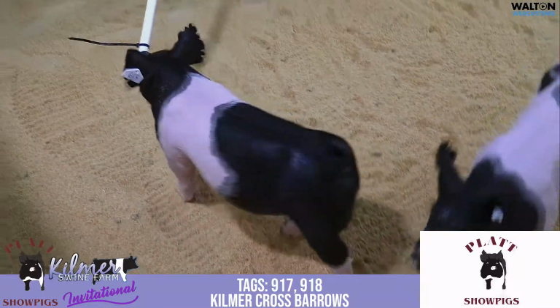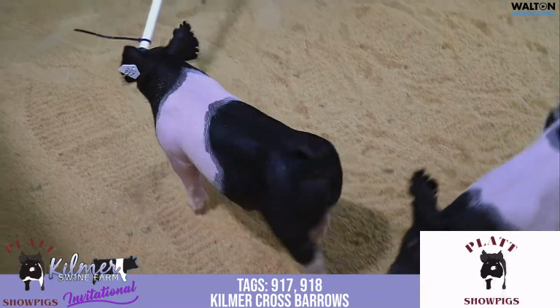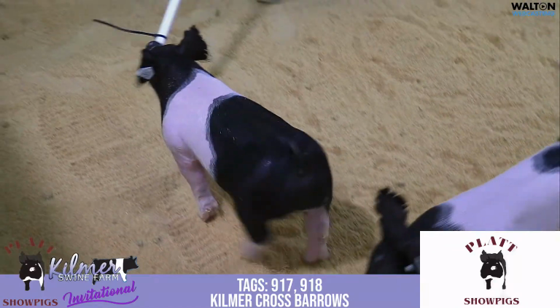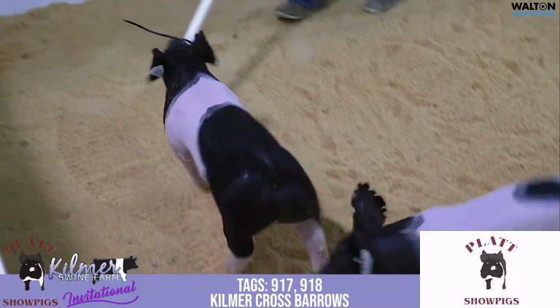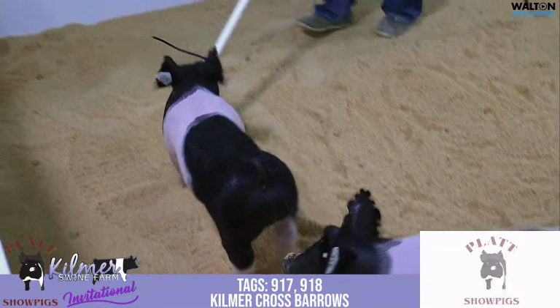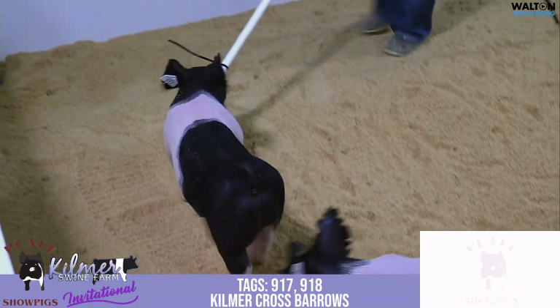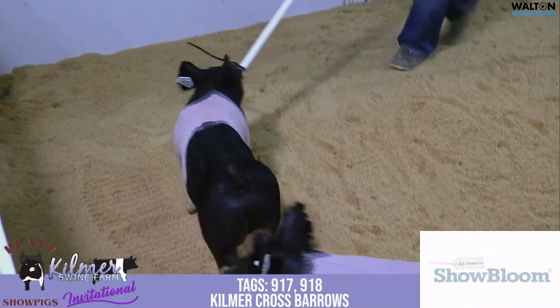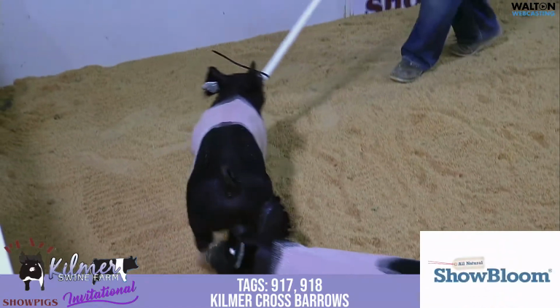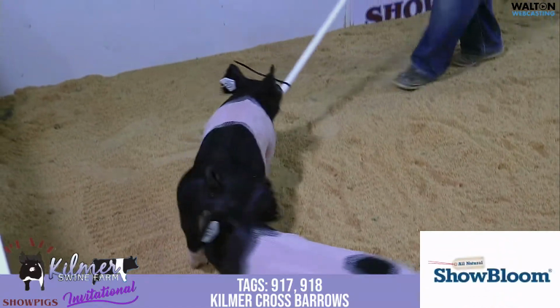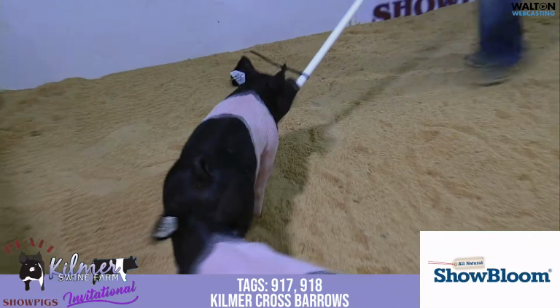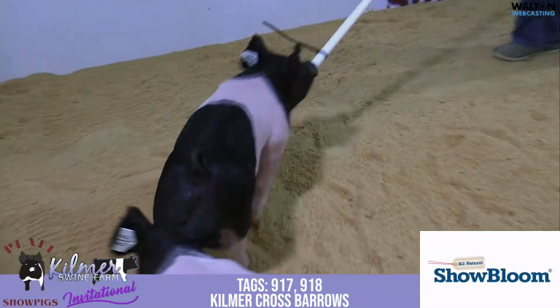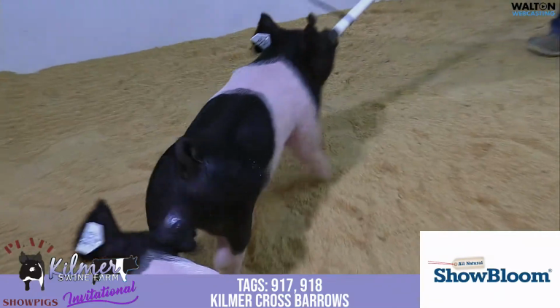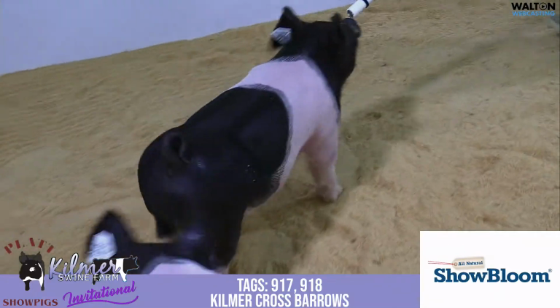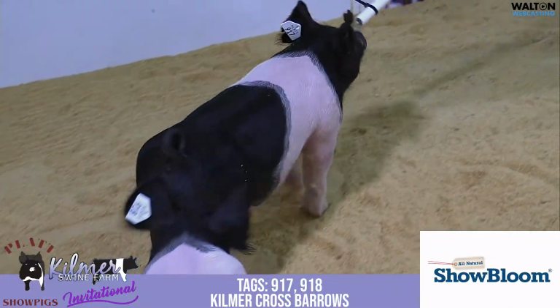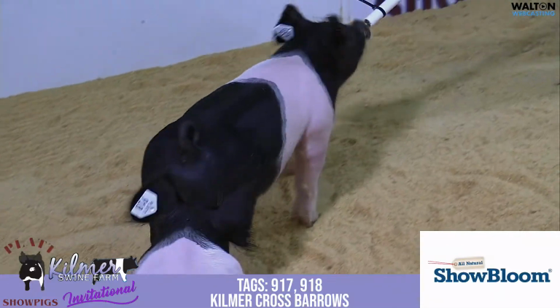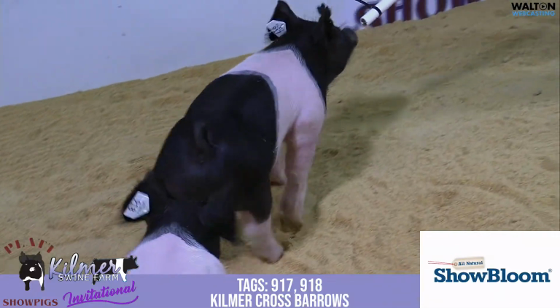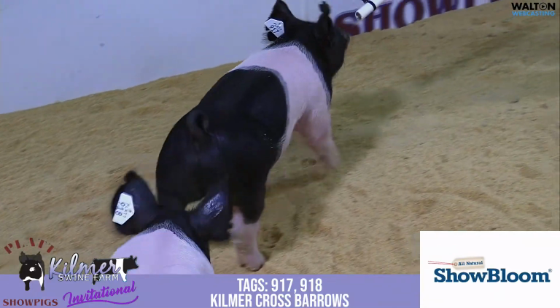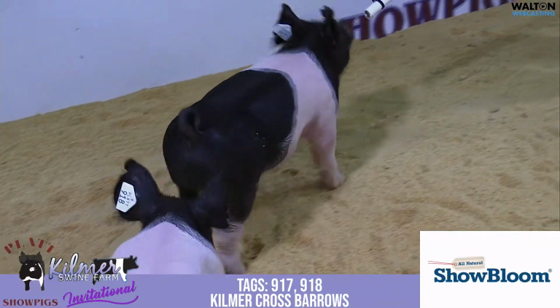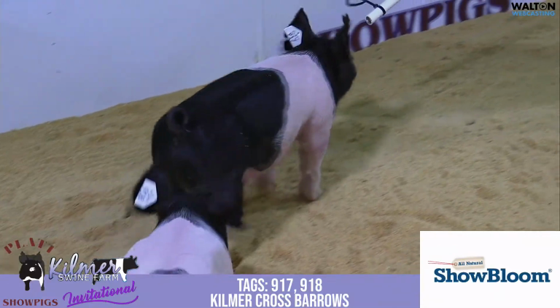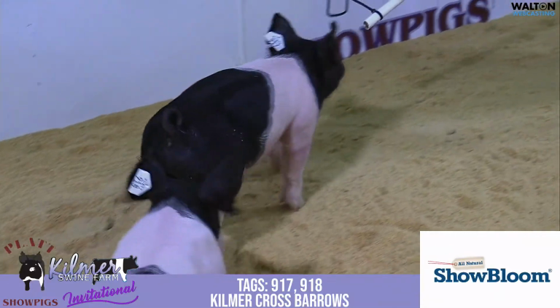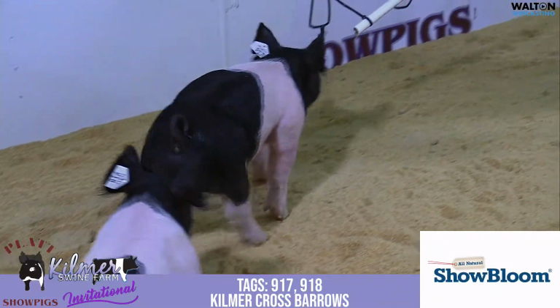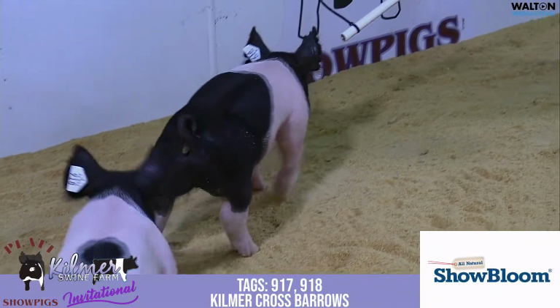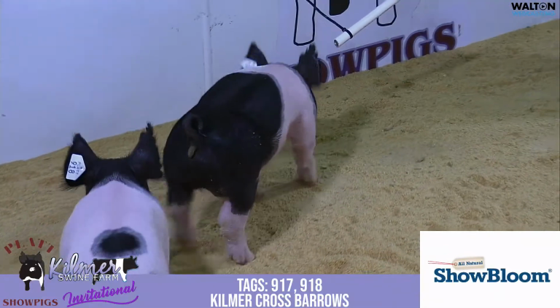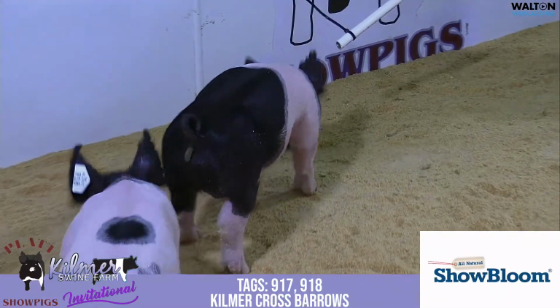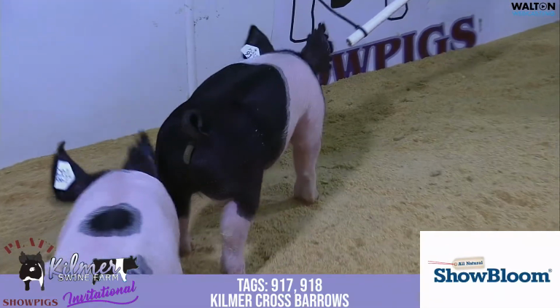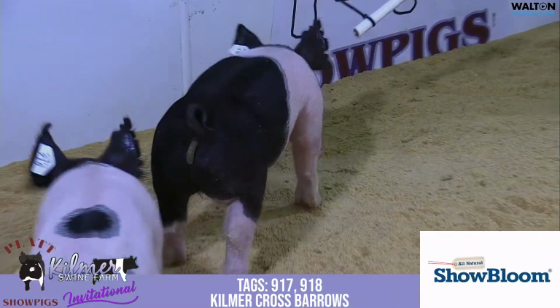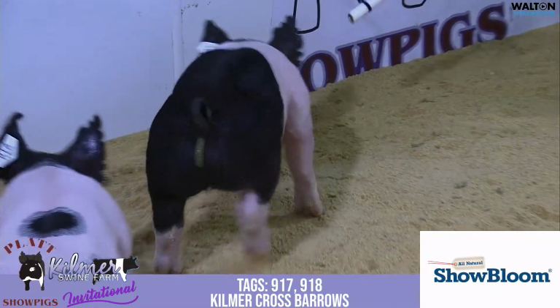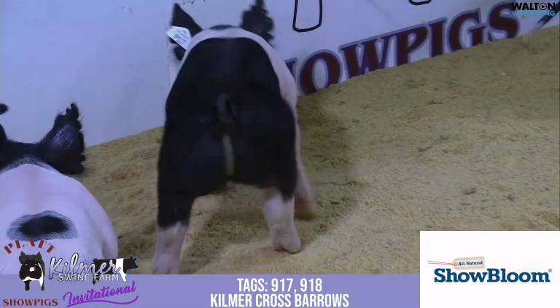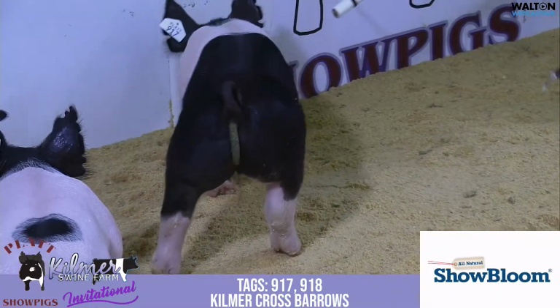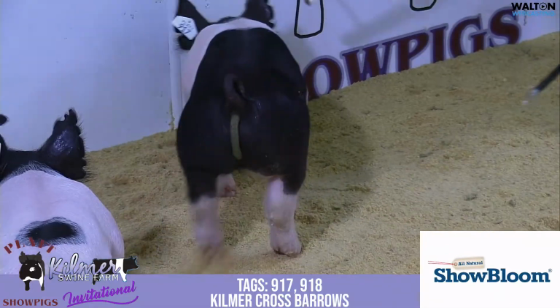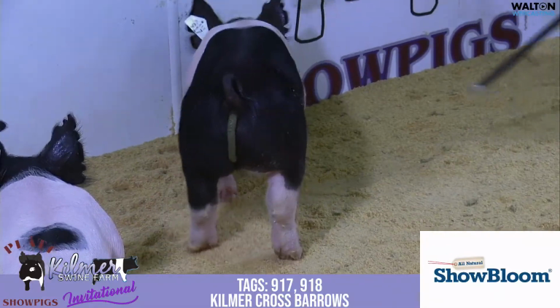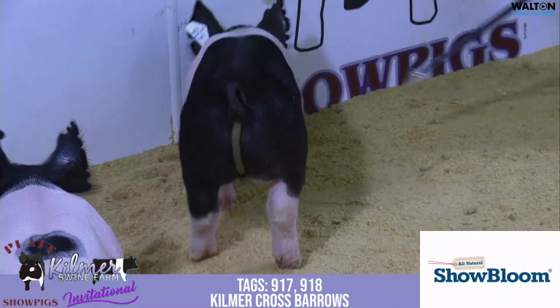It's a very deep litter. We'll see a few gilts there later. I think this pair of barrows are extremely nice.